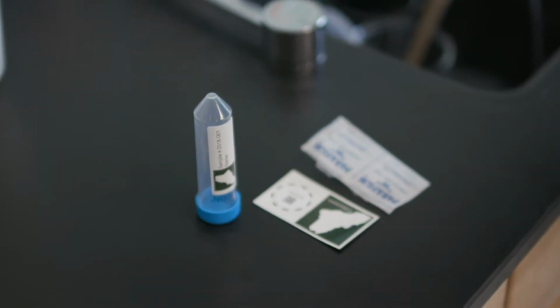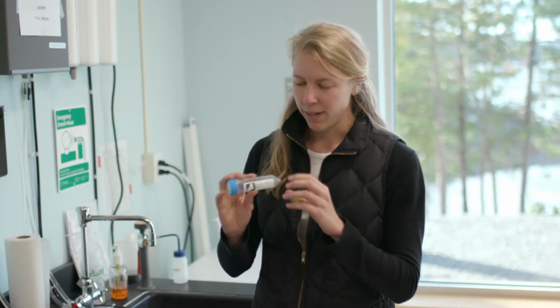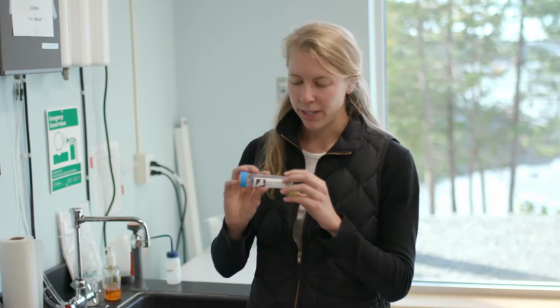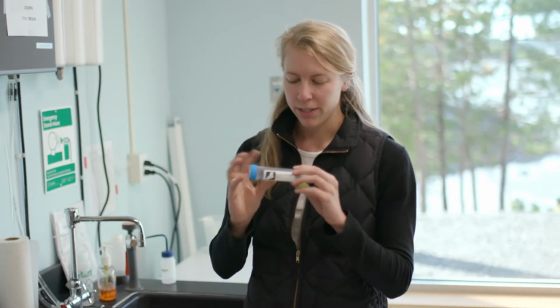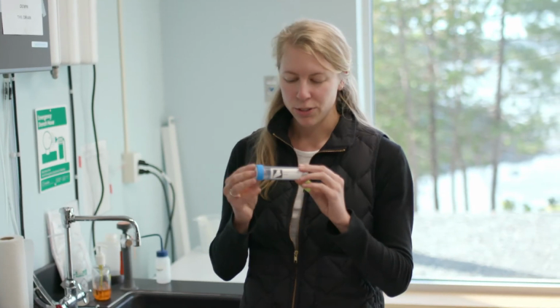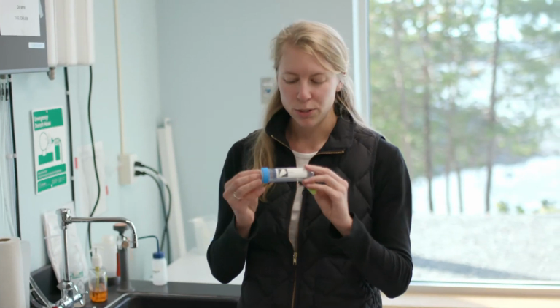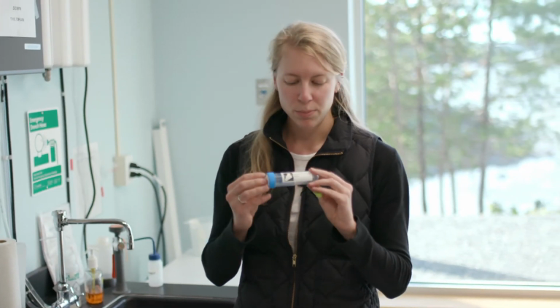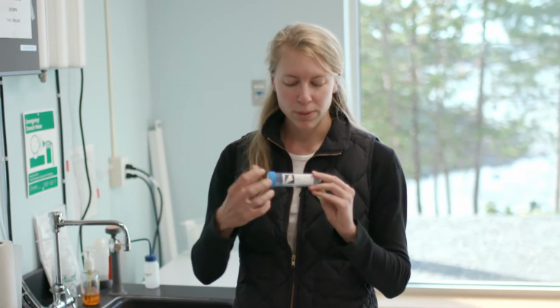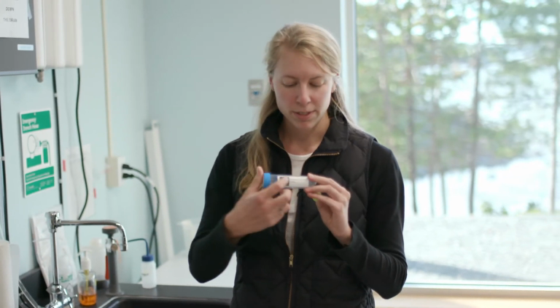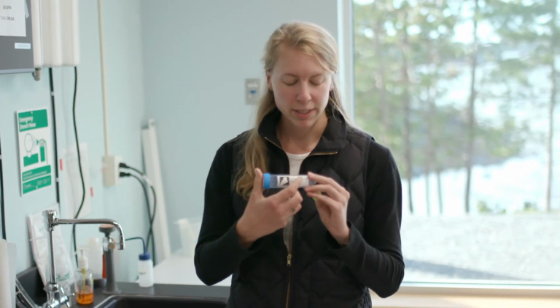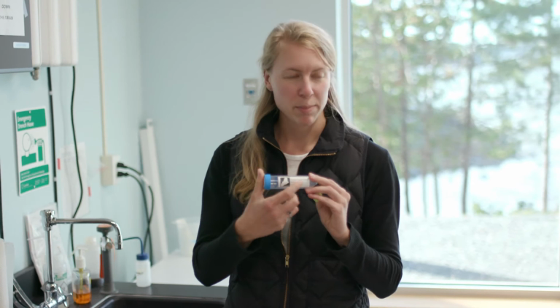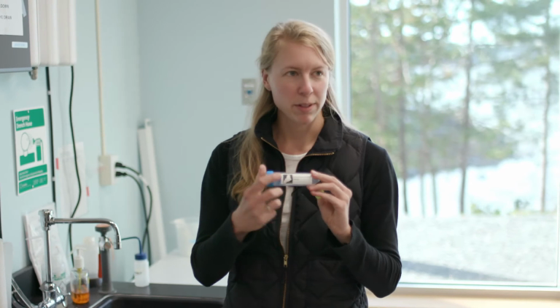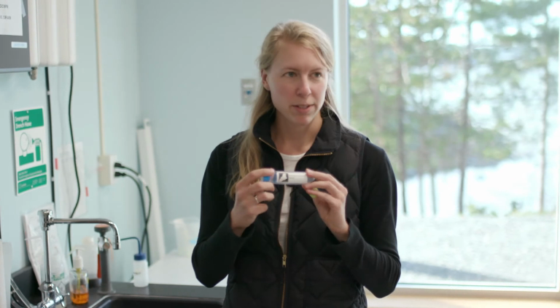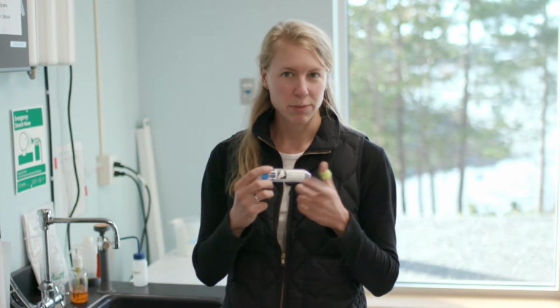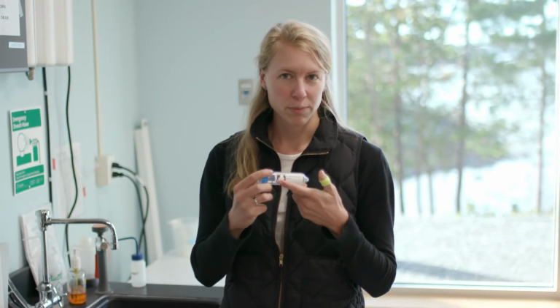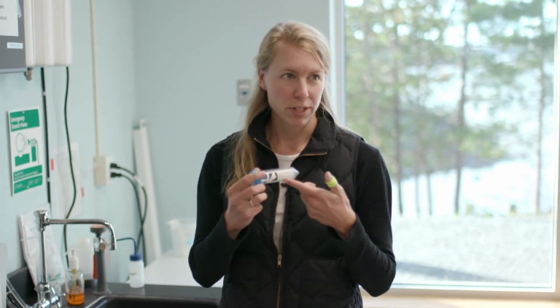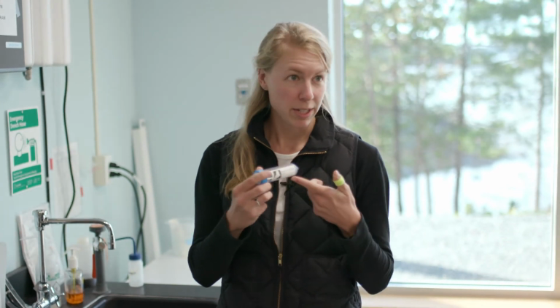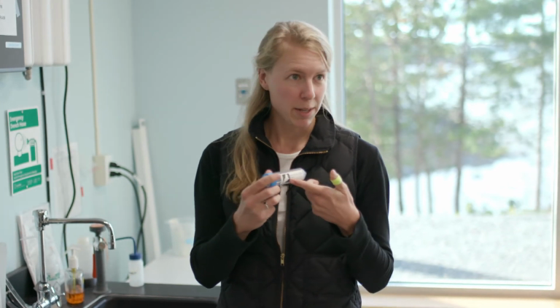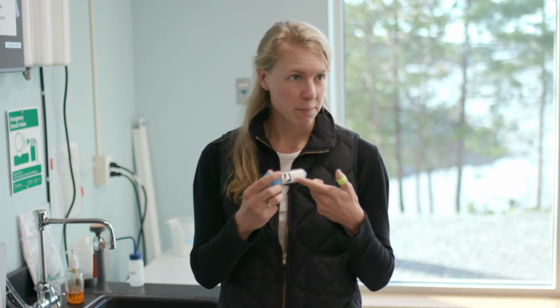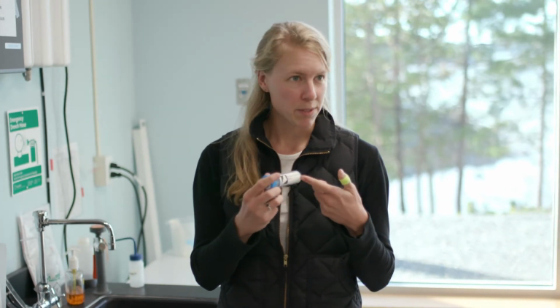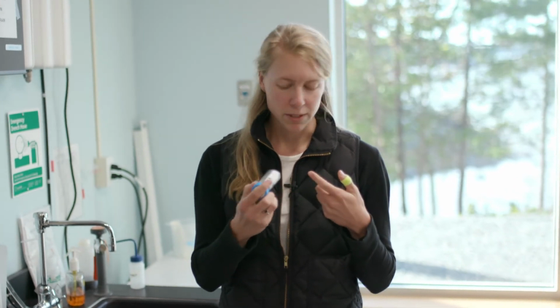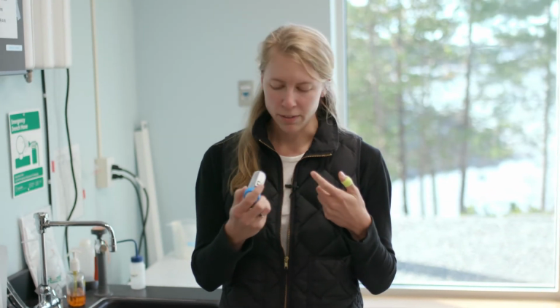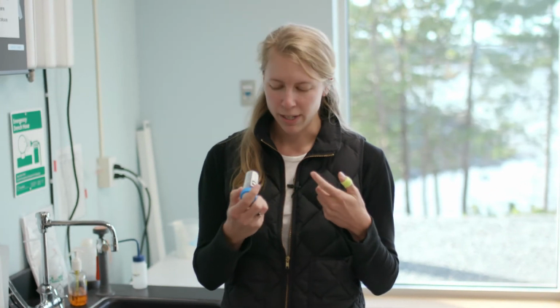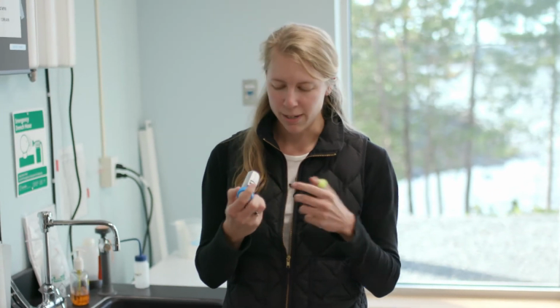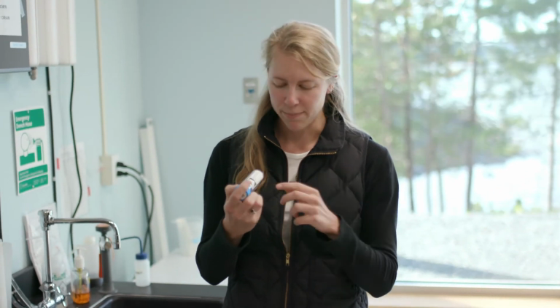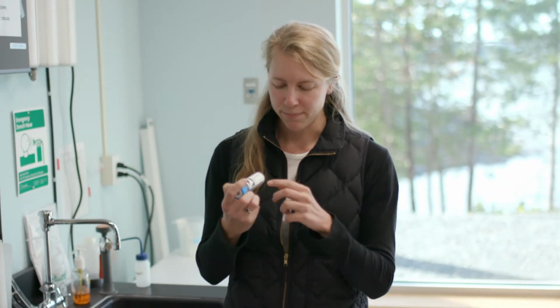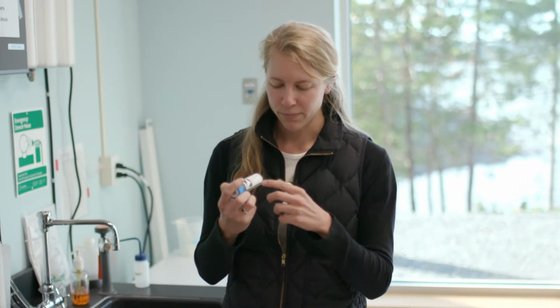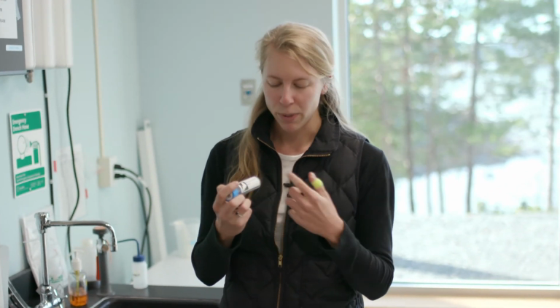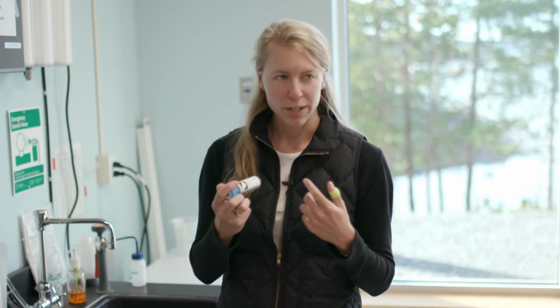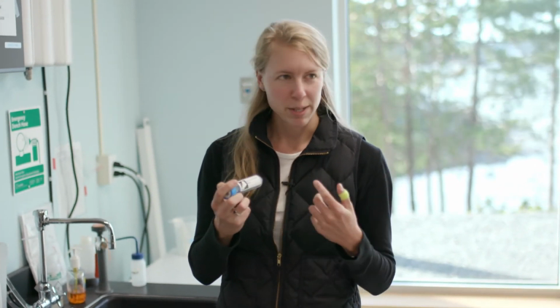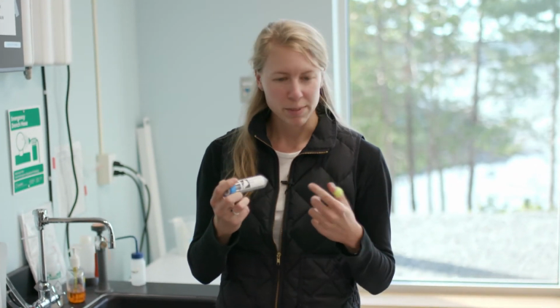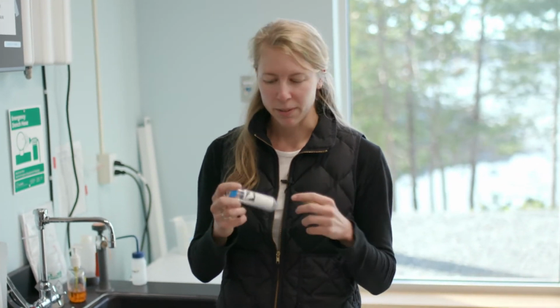On your tube there's a label and there's room for your name, so write your name down.